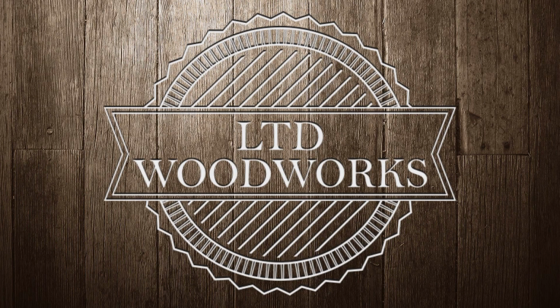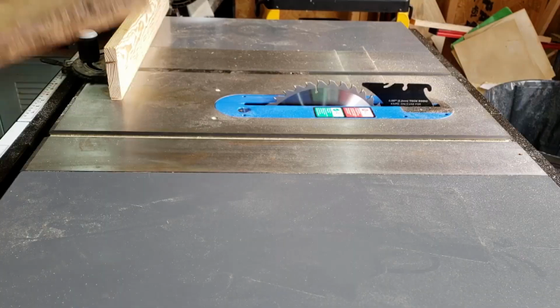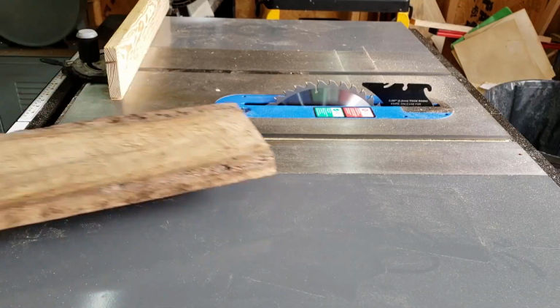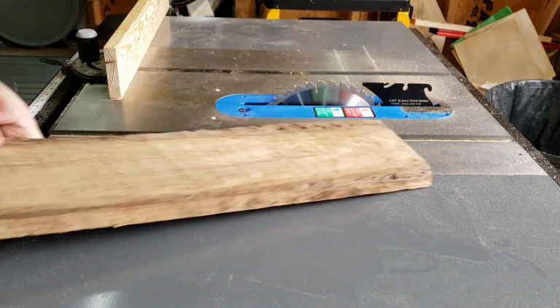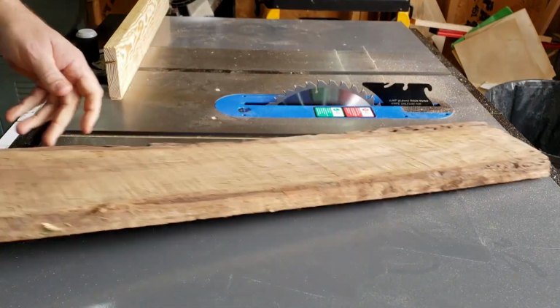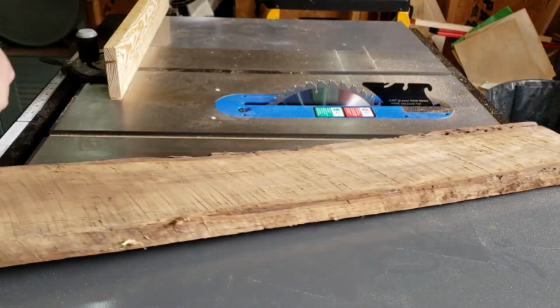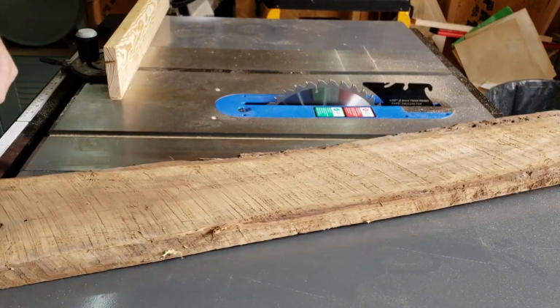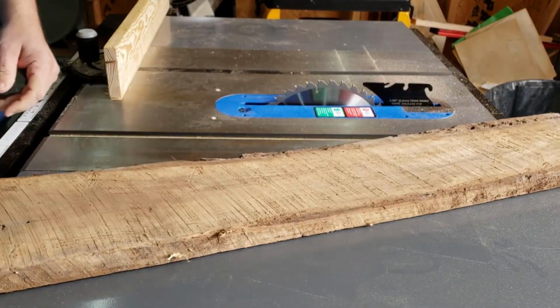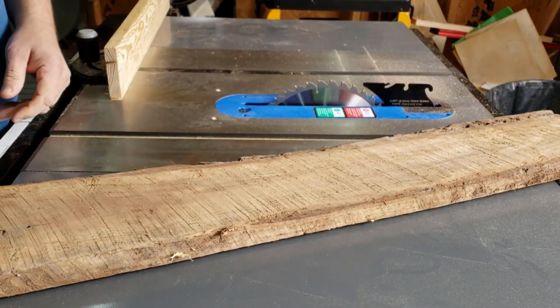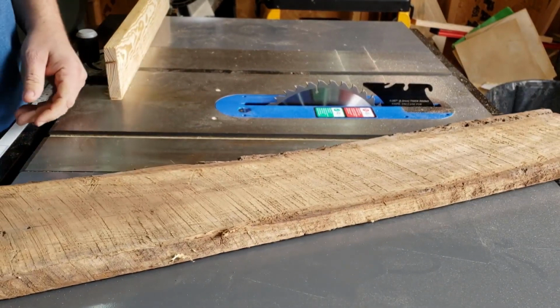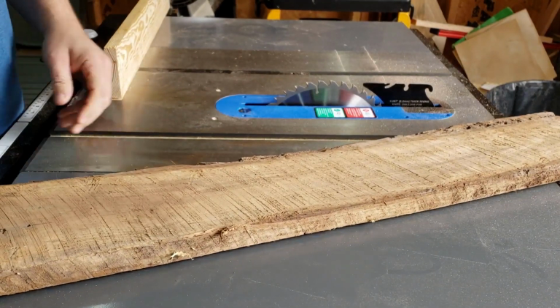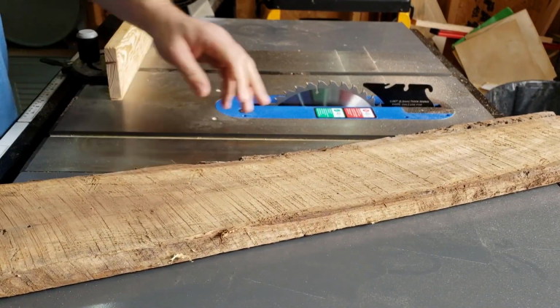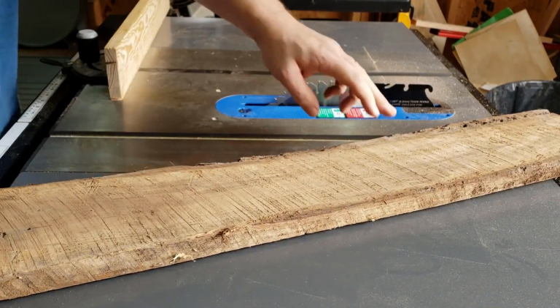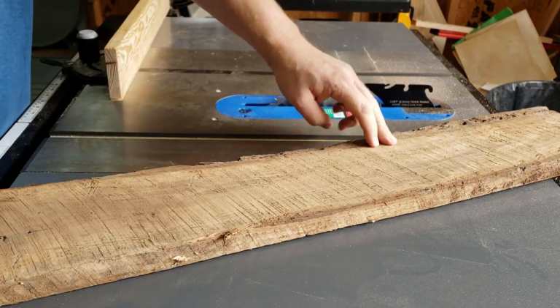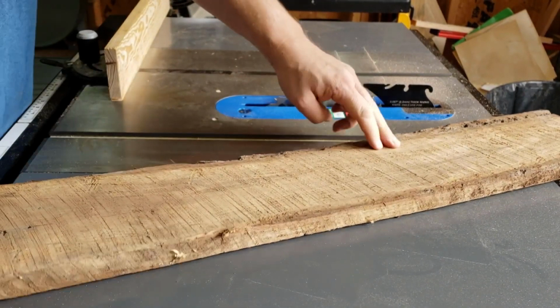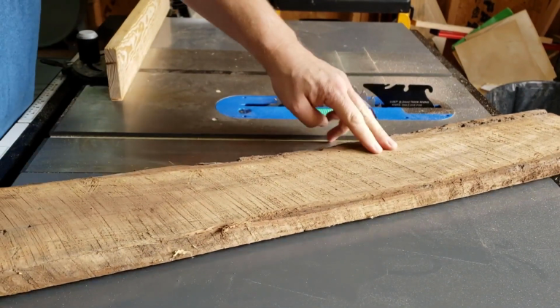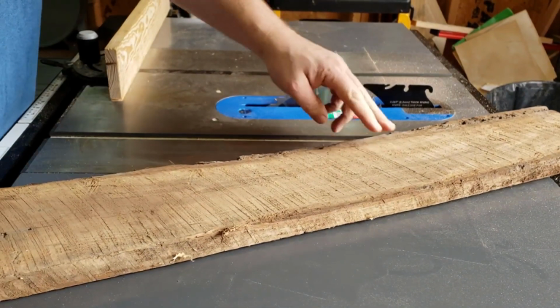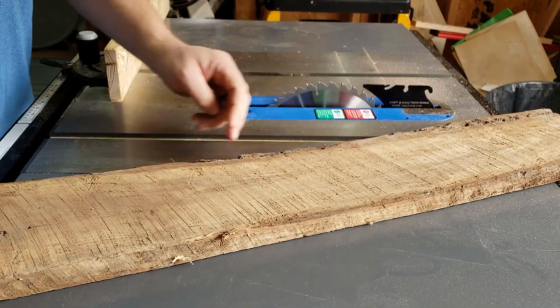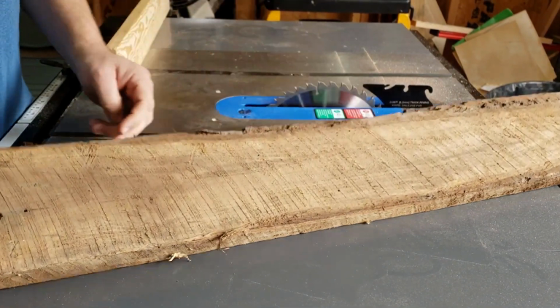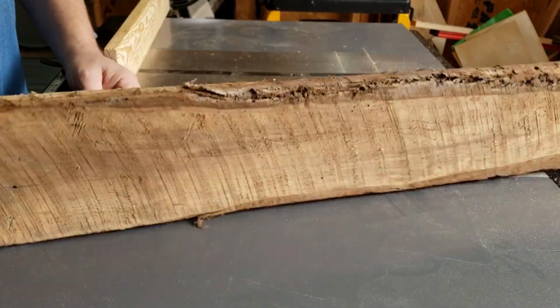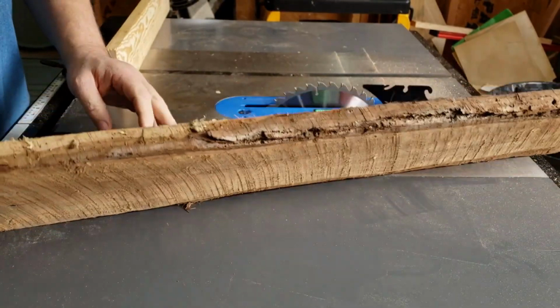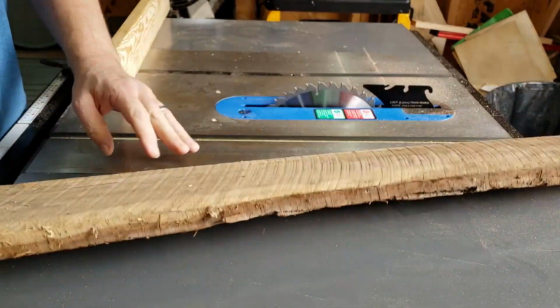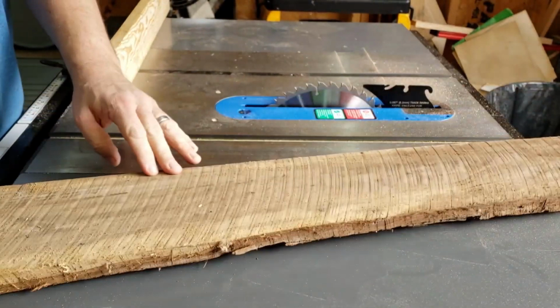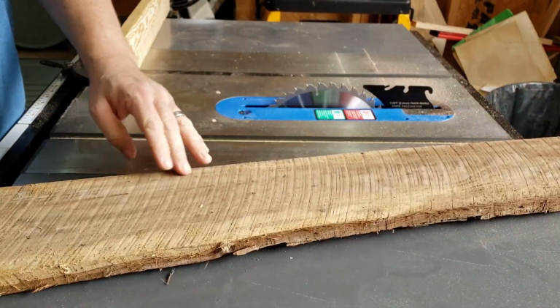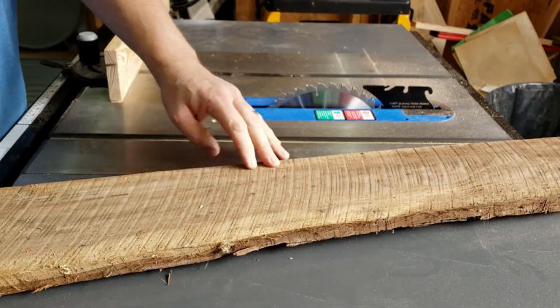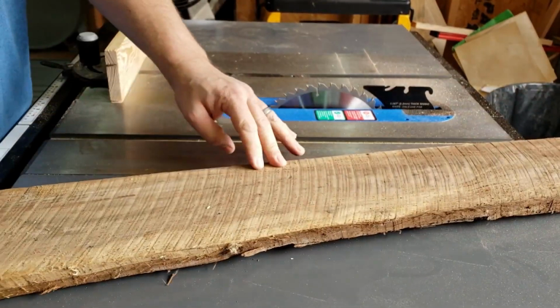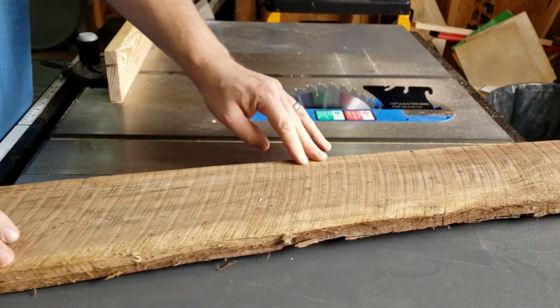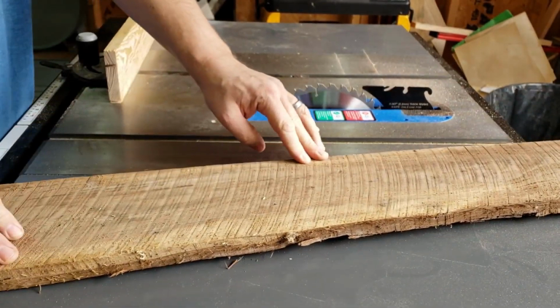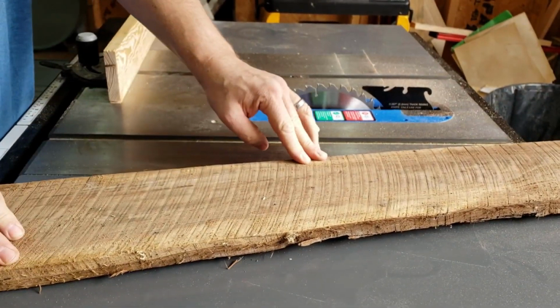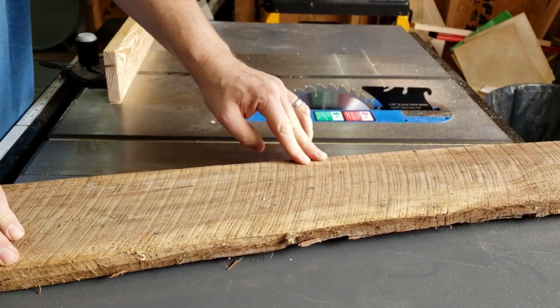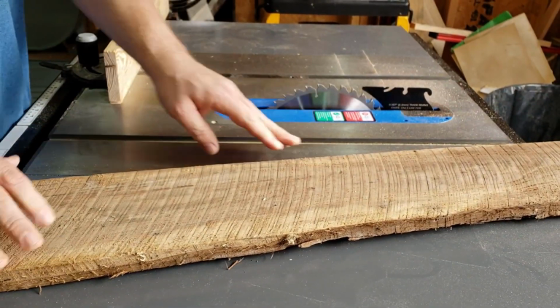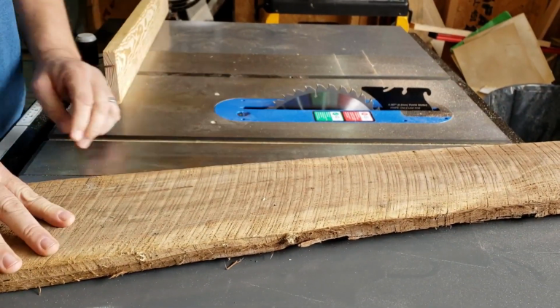To start off, I pulled out a piece of walnut from my wood collection. I think it was four-quarter thick and obviously a very rough cut.